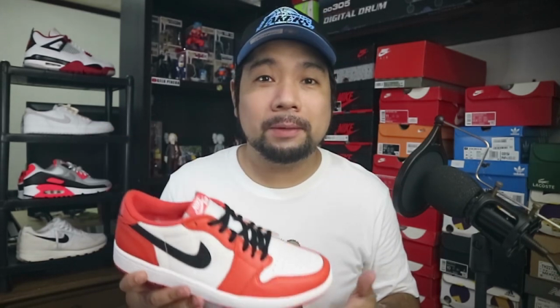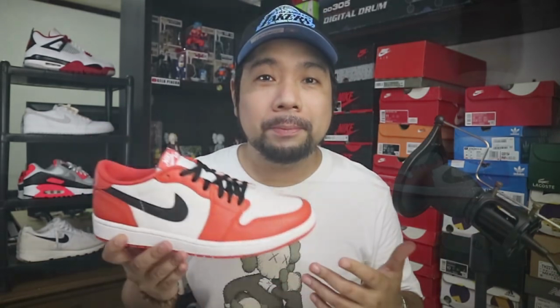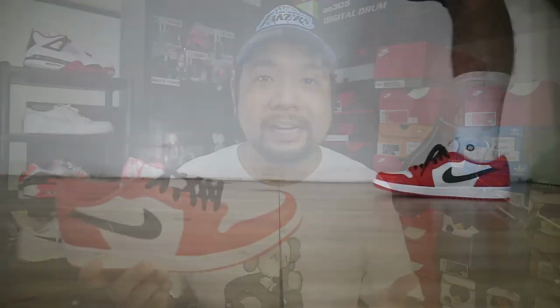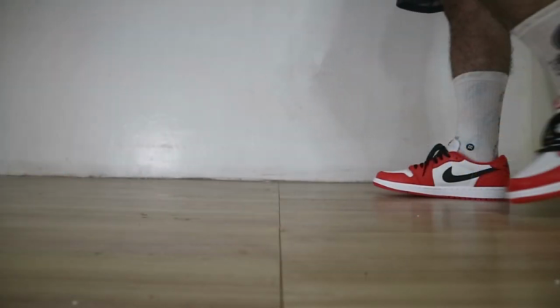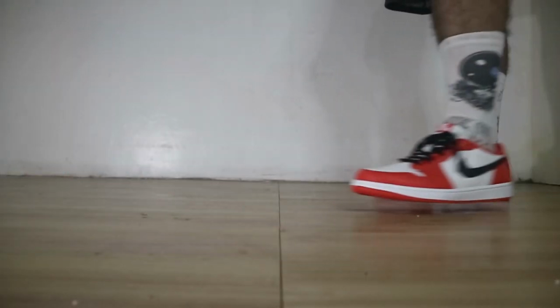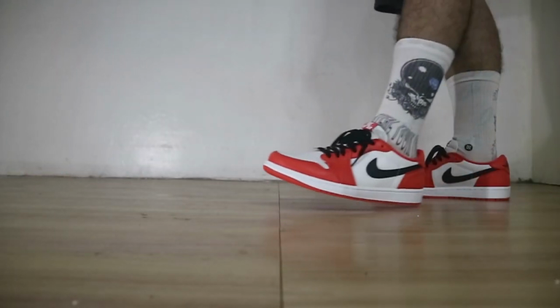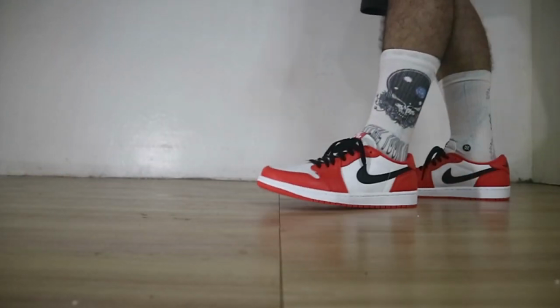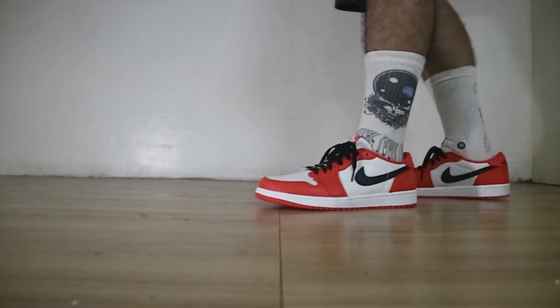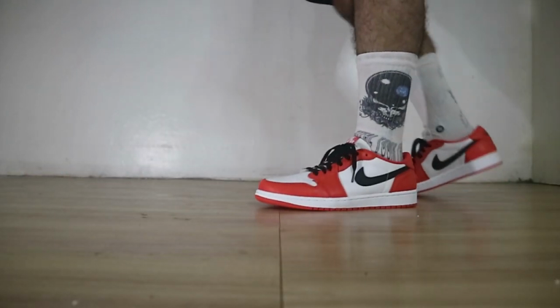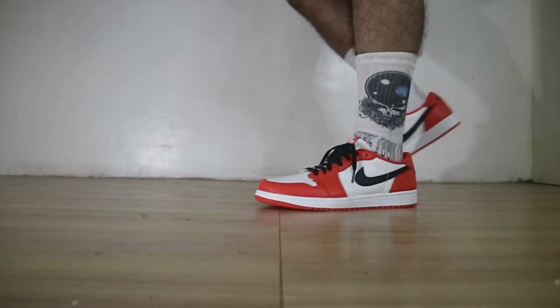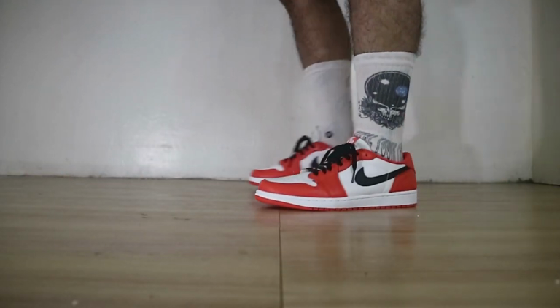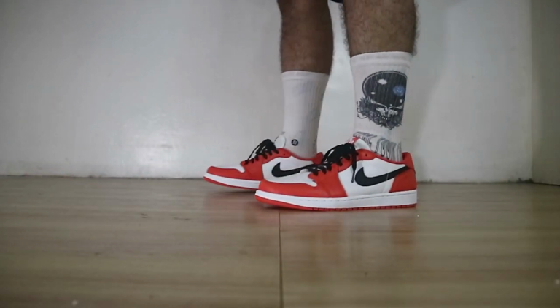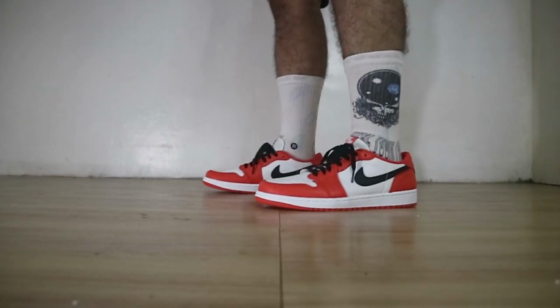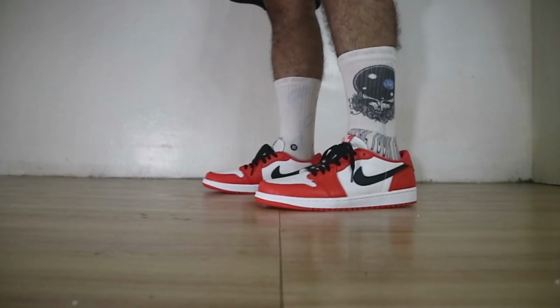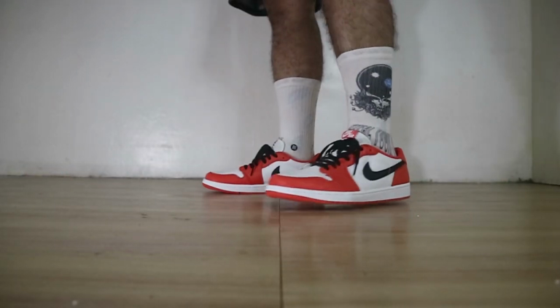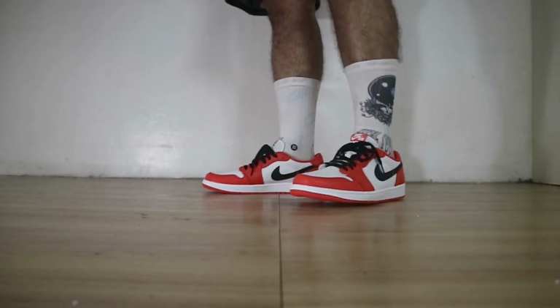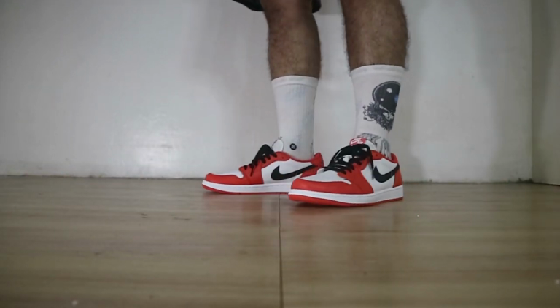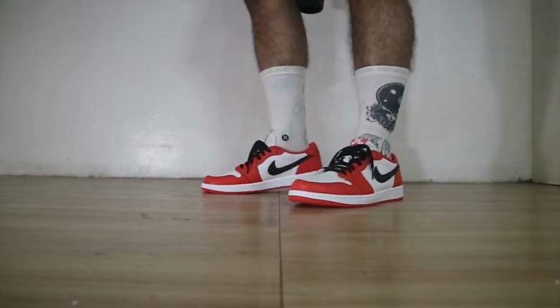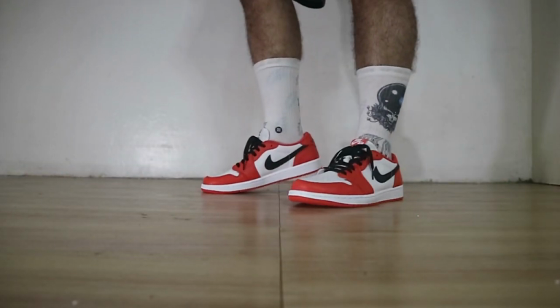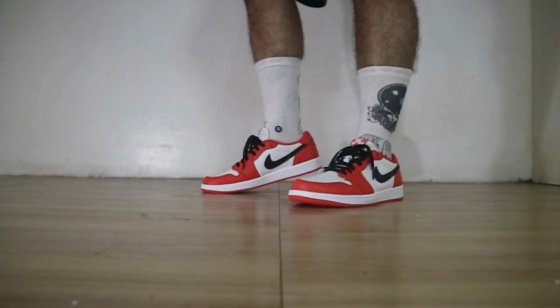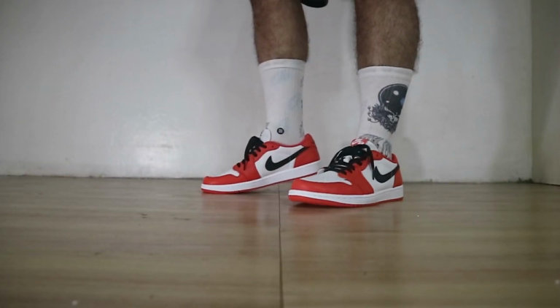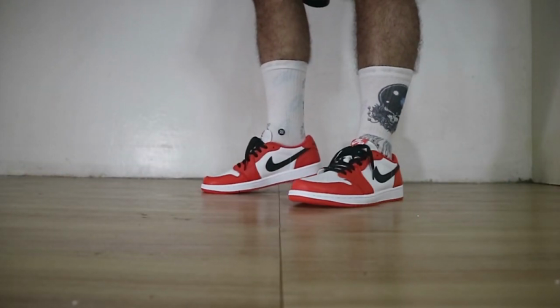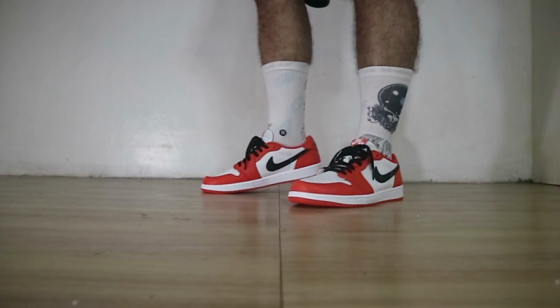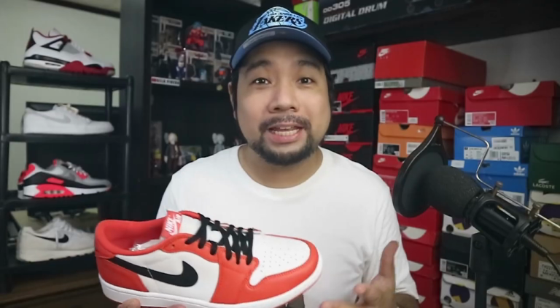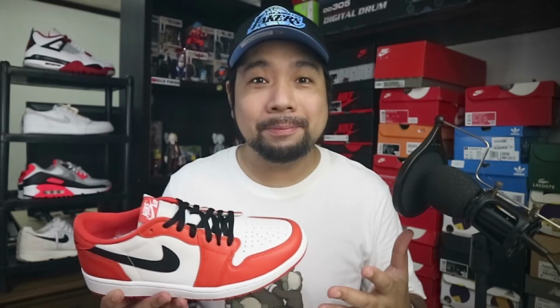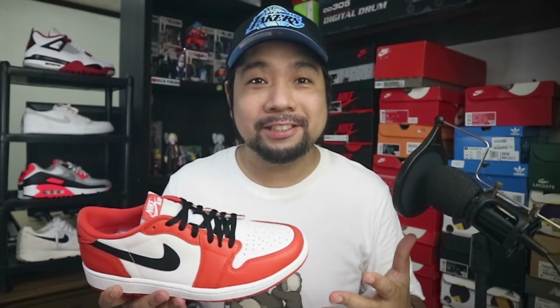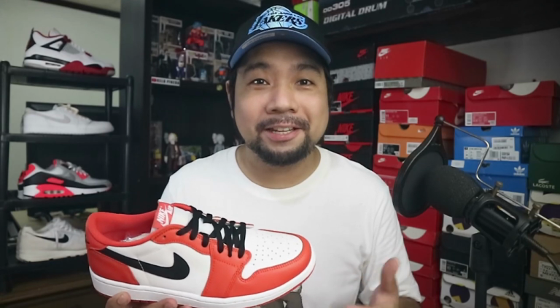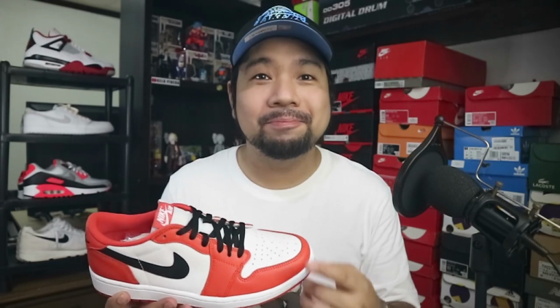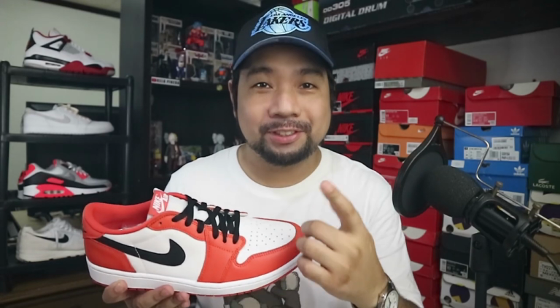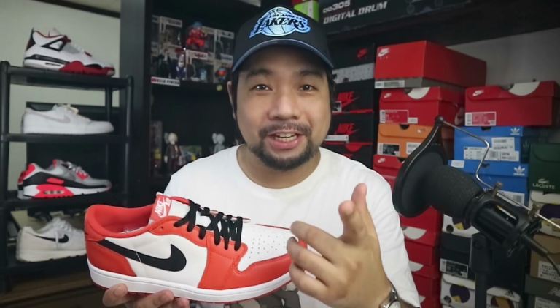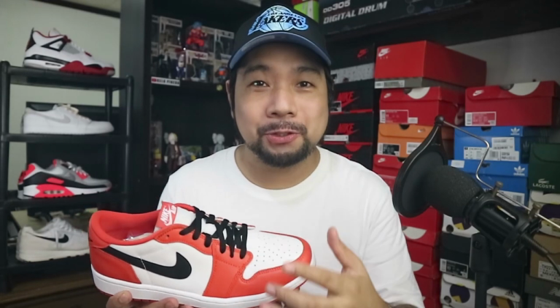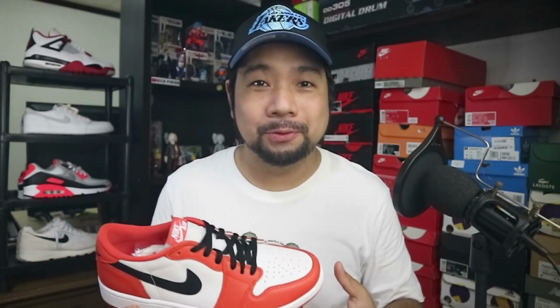We're going to be breaking down some materials for you guys, put them on feet and see how they look. With that being said, stay tuned.